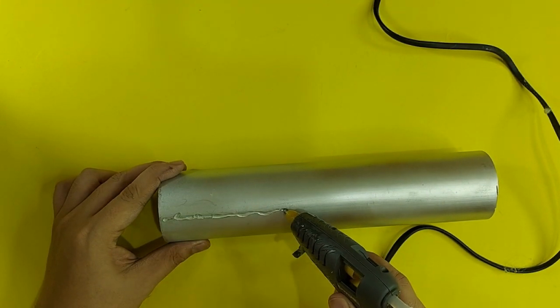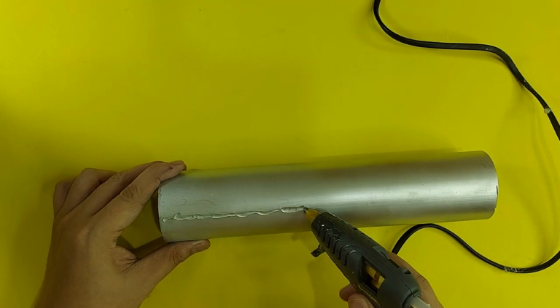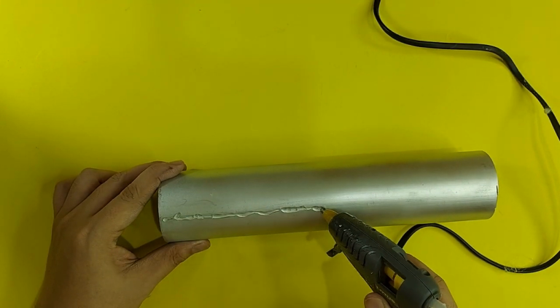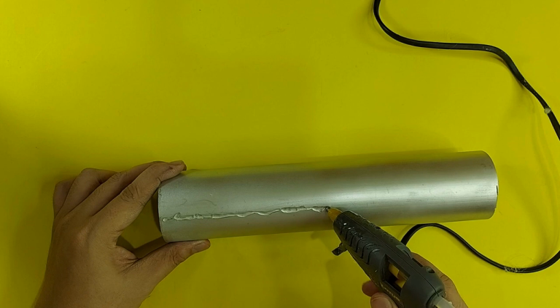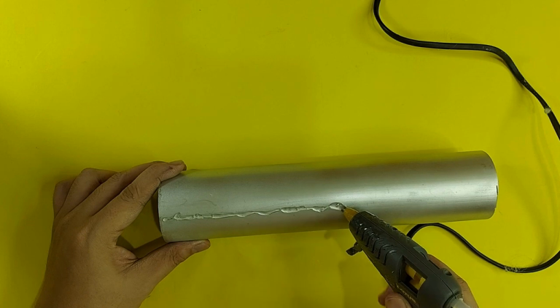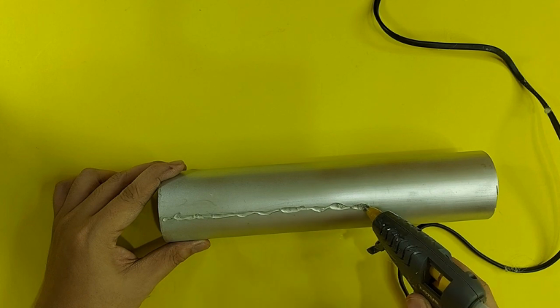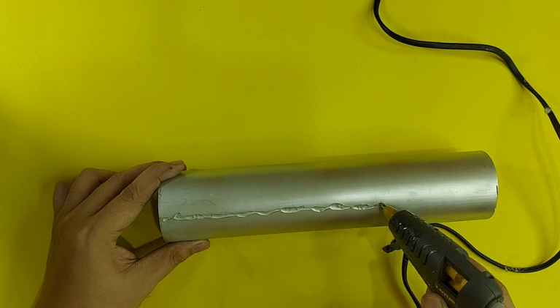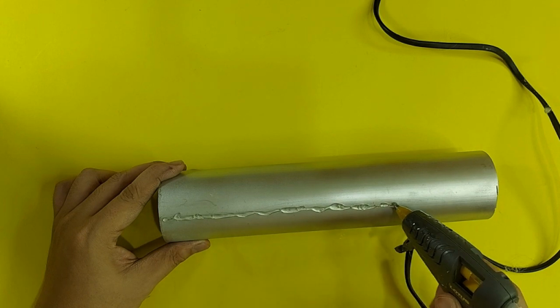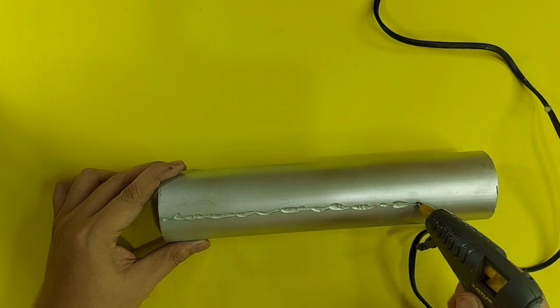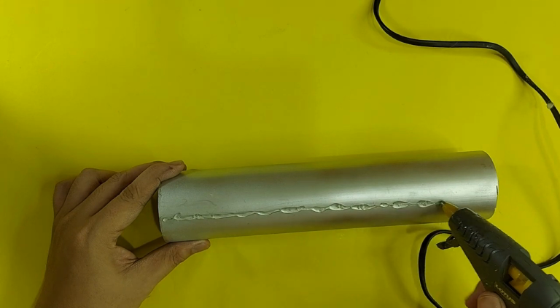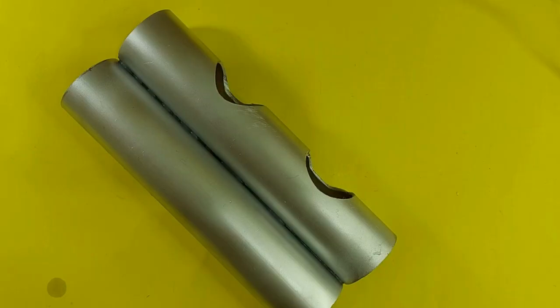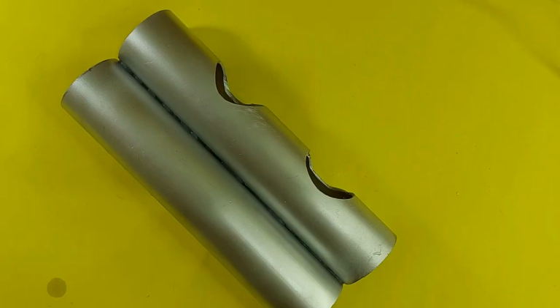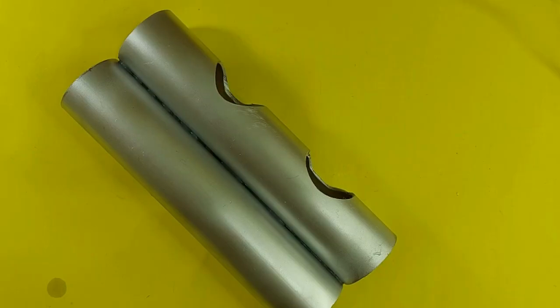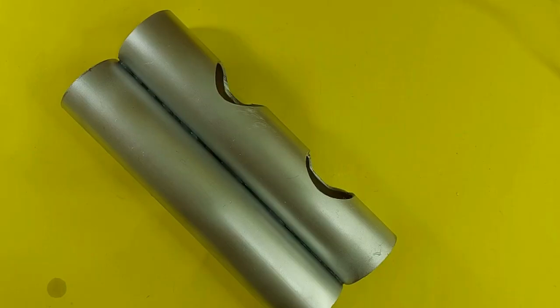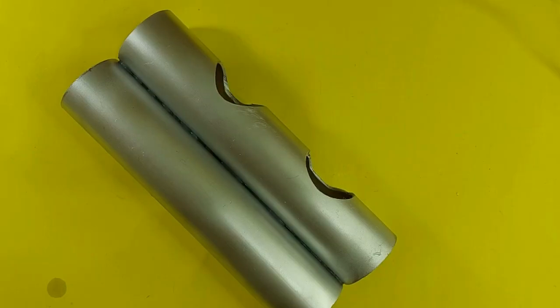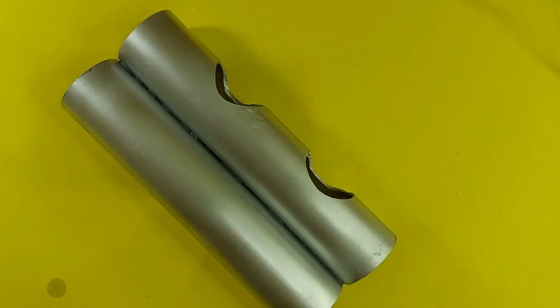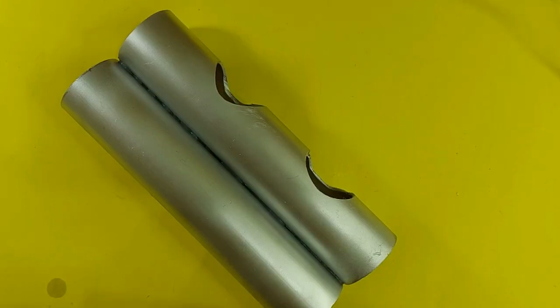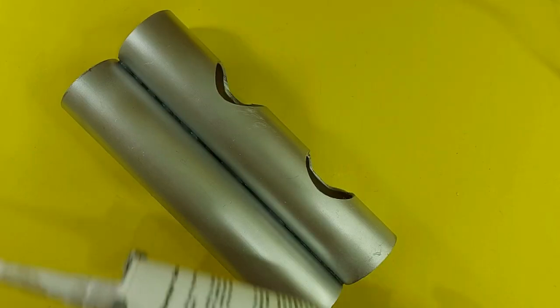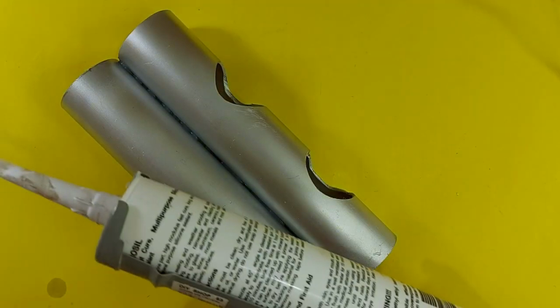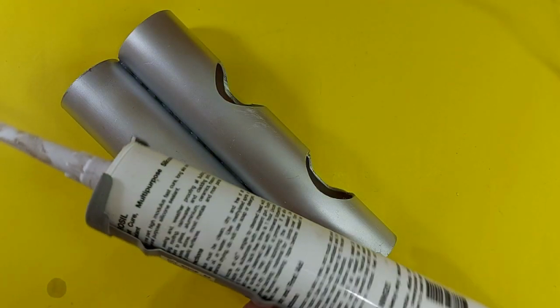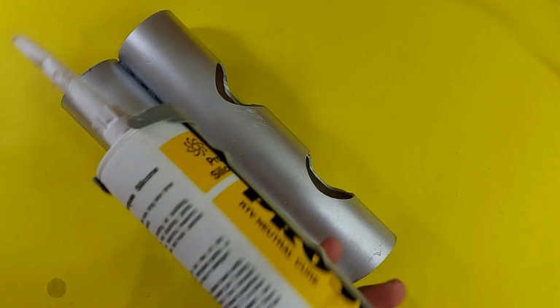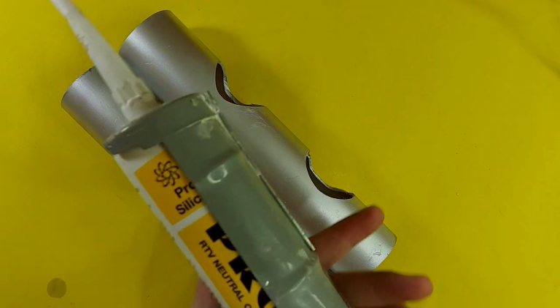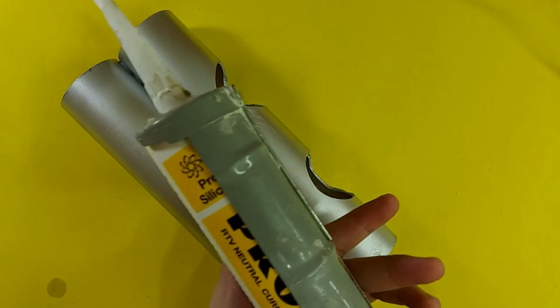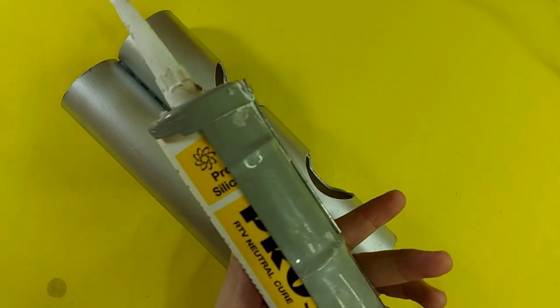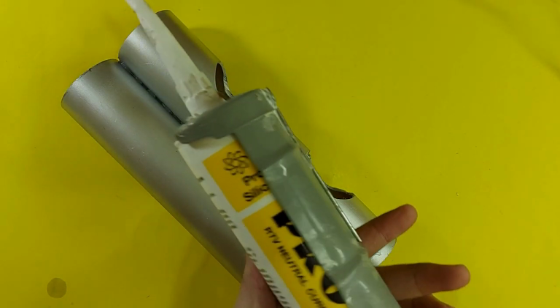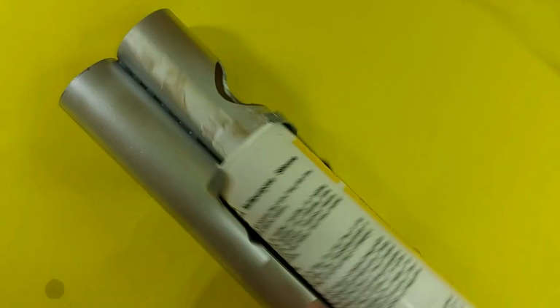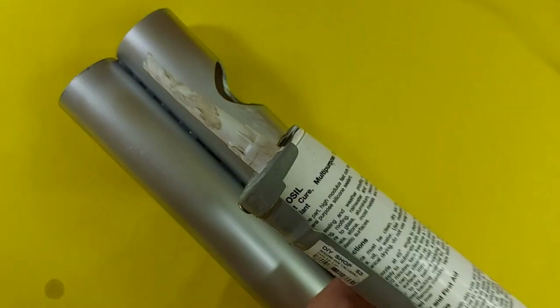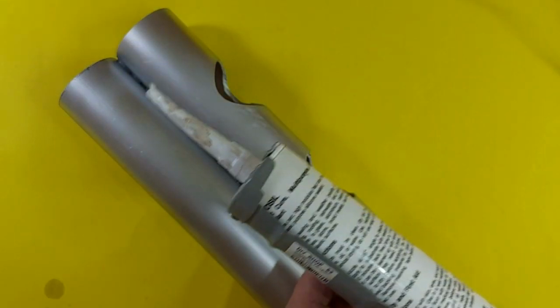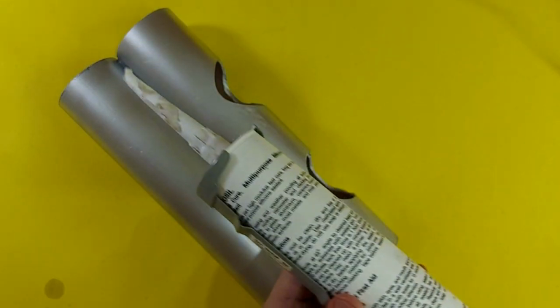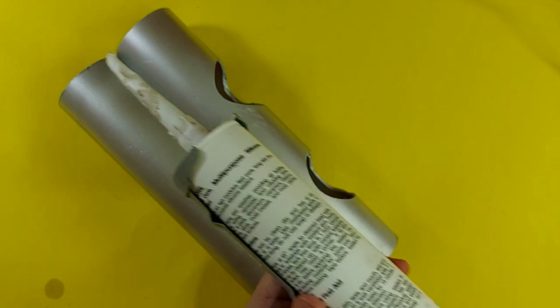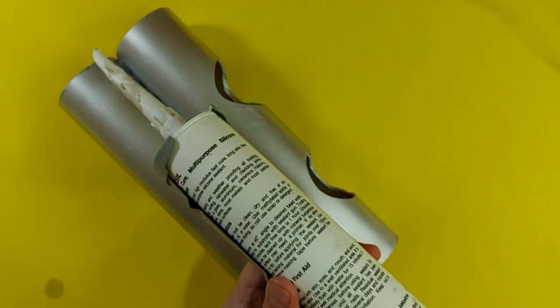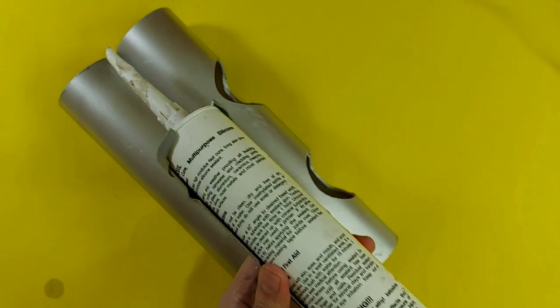Although I'm using a hot glue gun, it is best to reinforce it with silicone sealant since this will hold water.